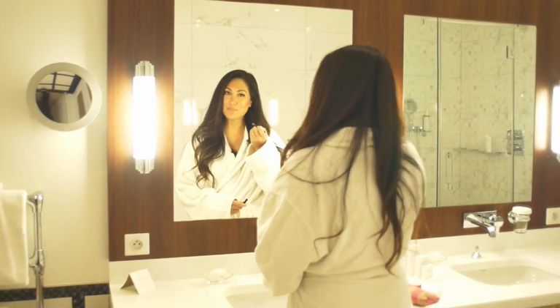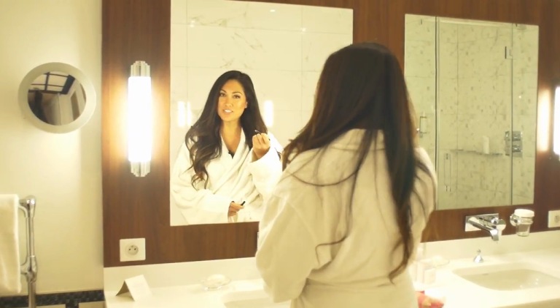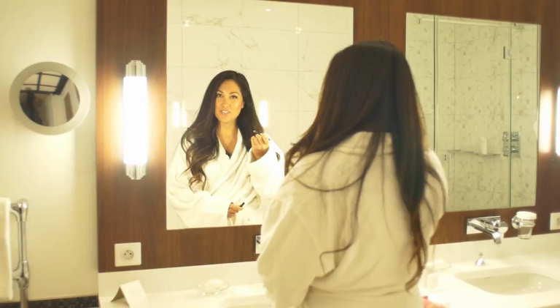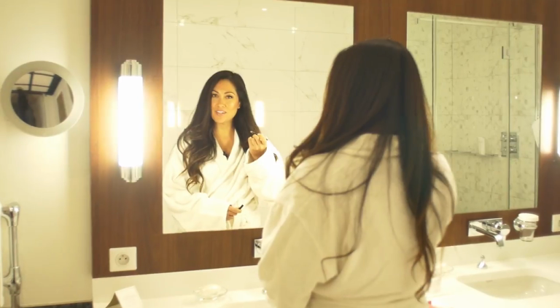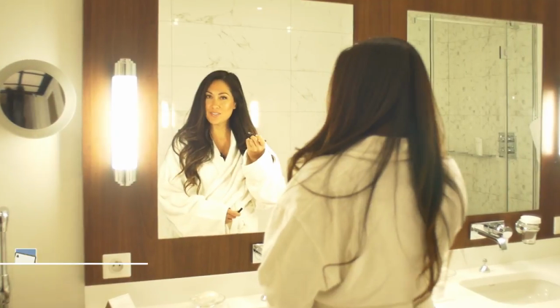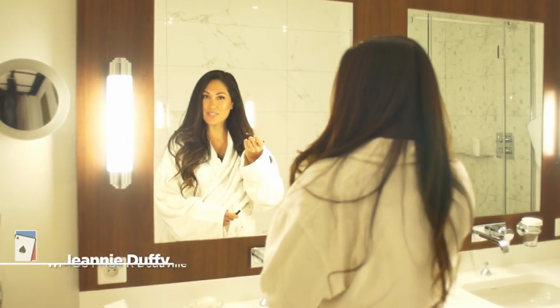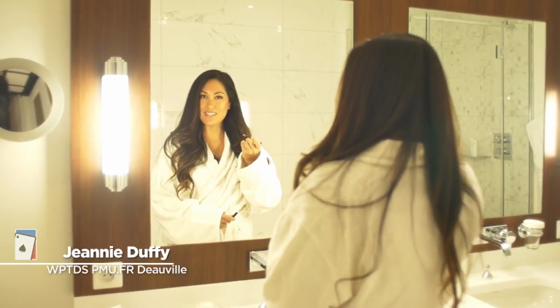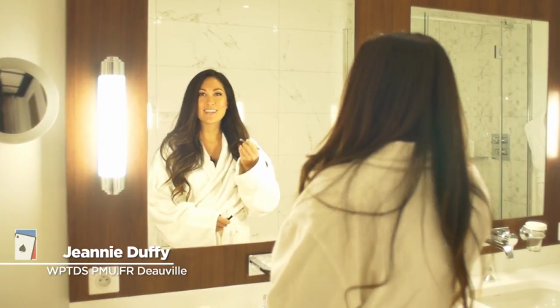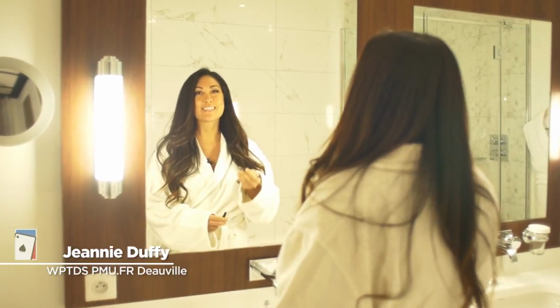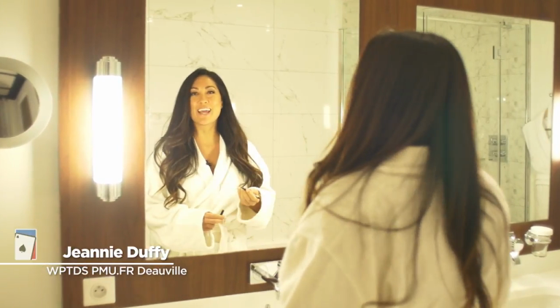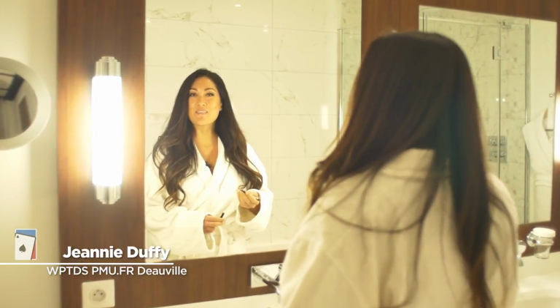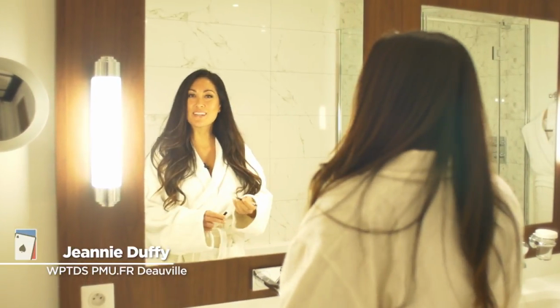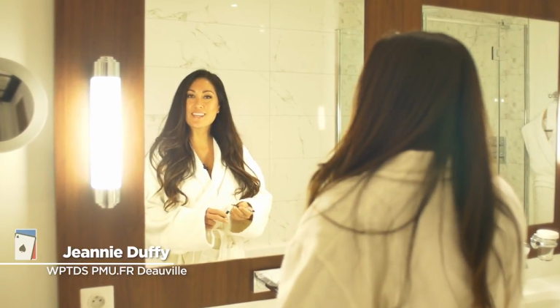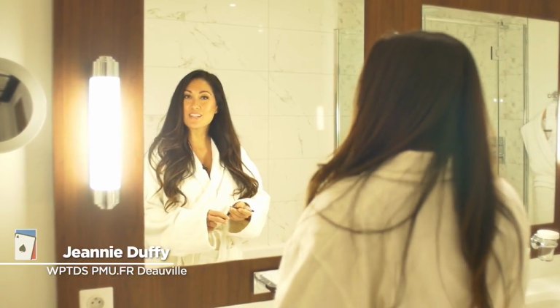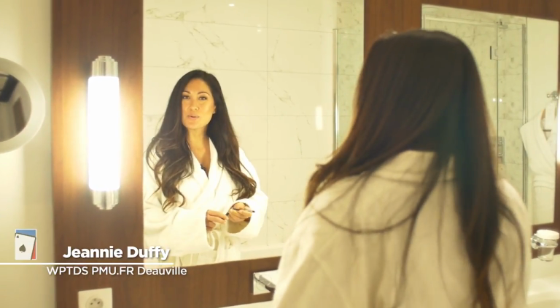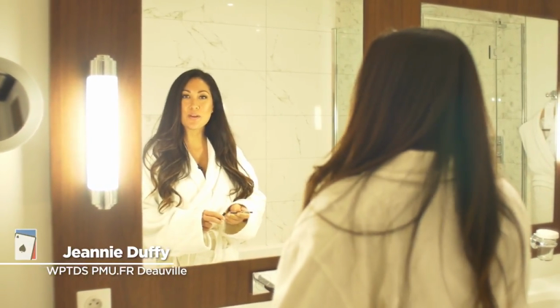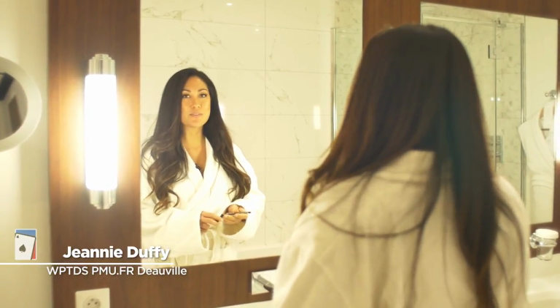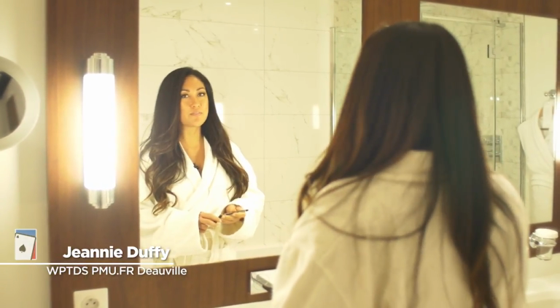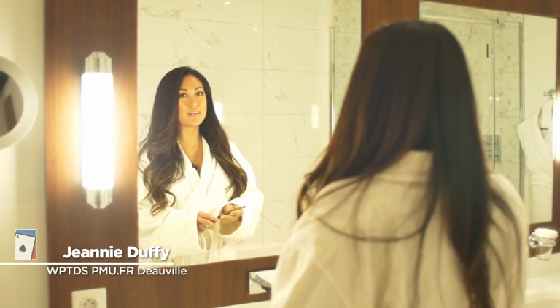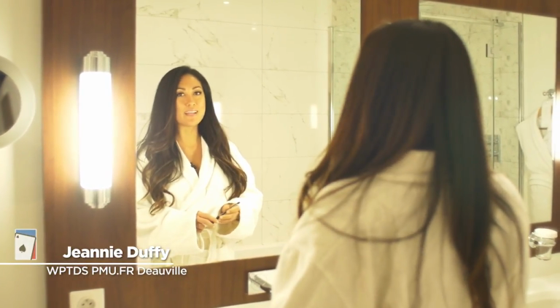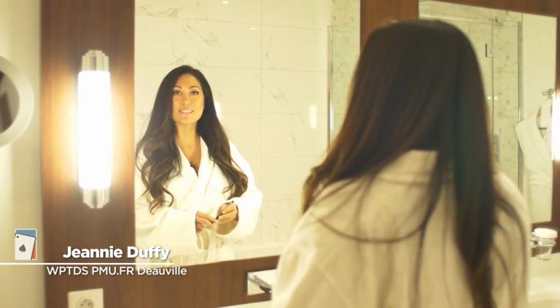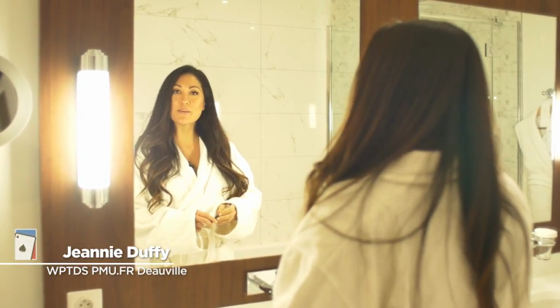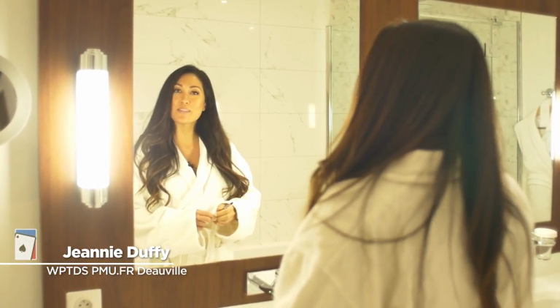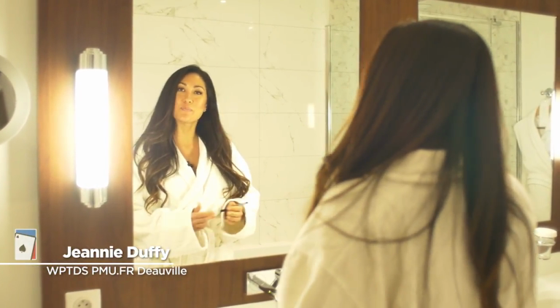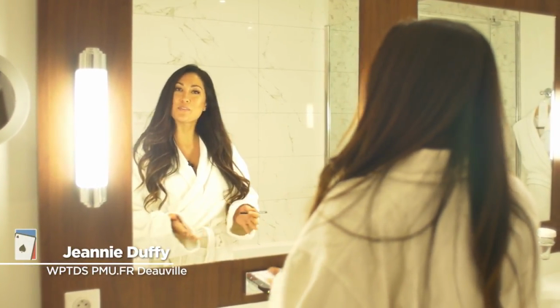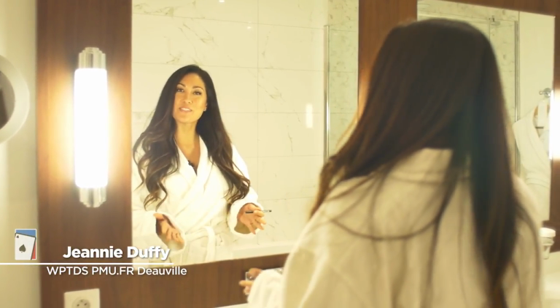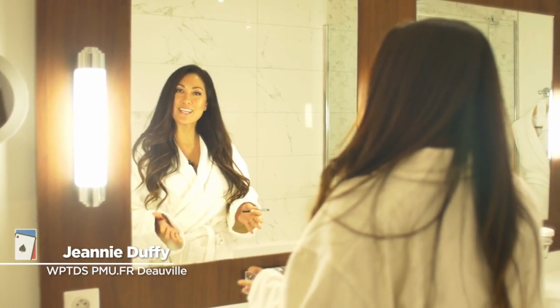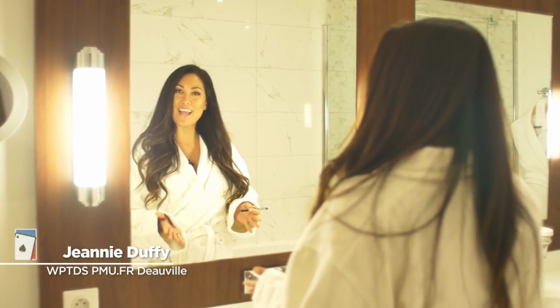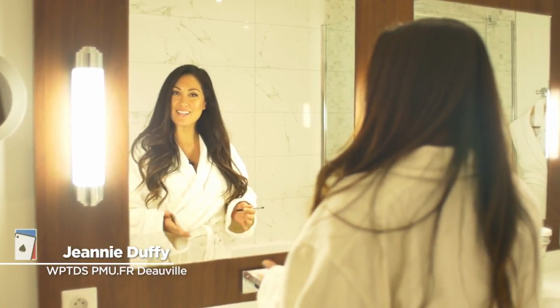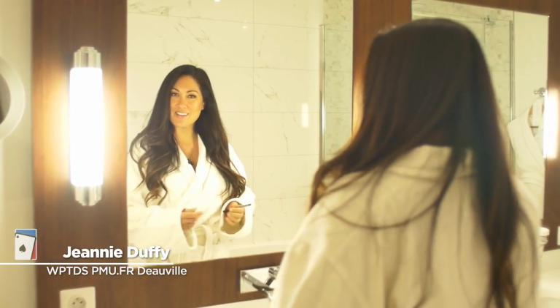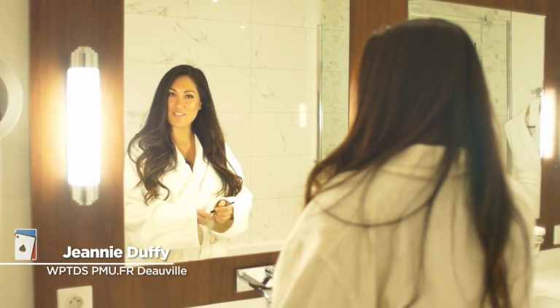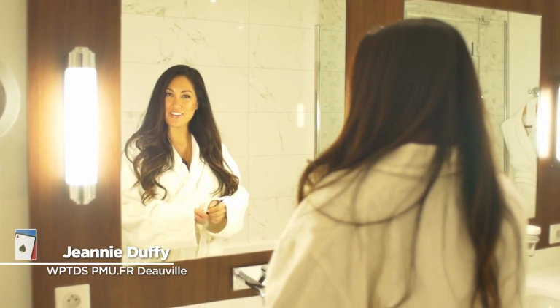Bonjour à tous! Today we're going to take a tour of Deauville and see what this beautiful city has to offer.